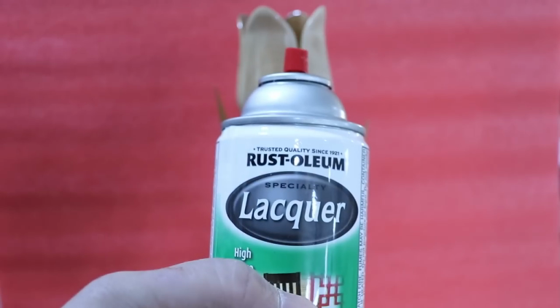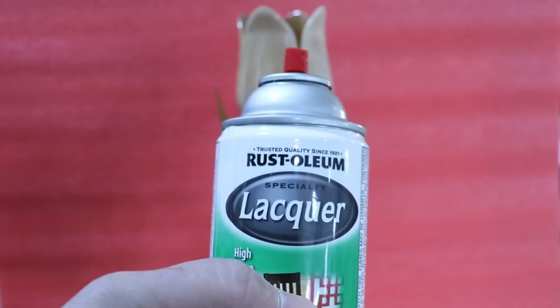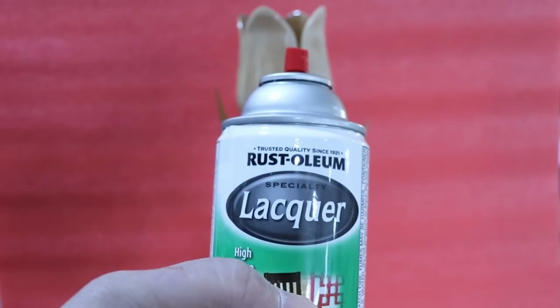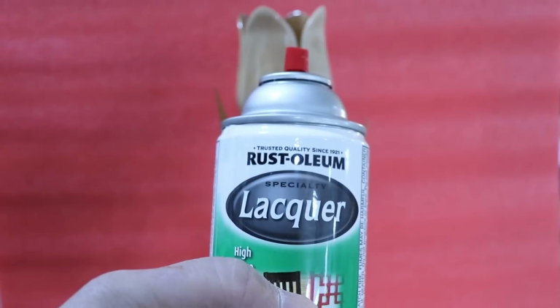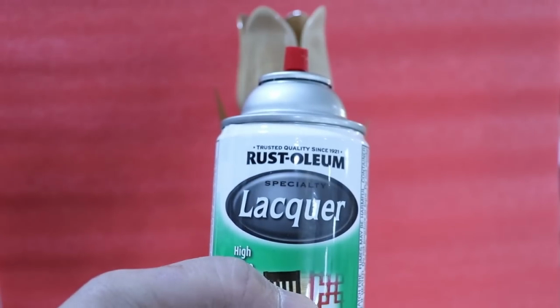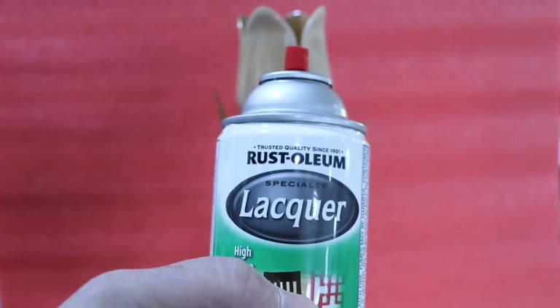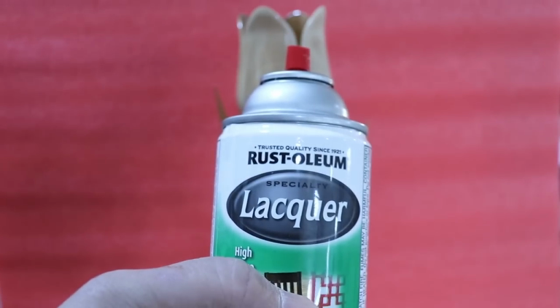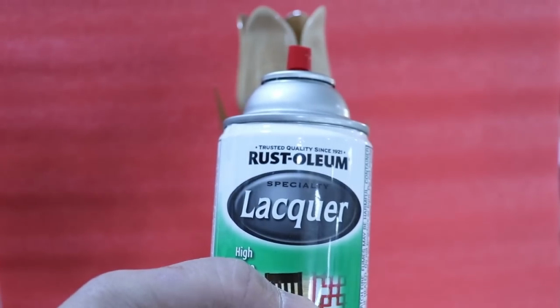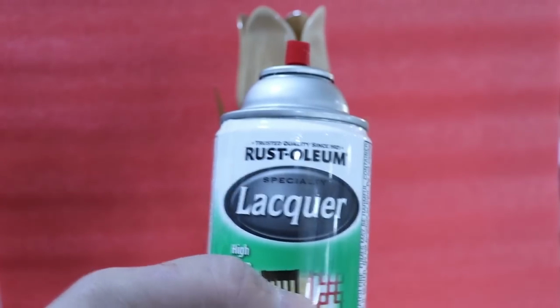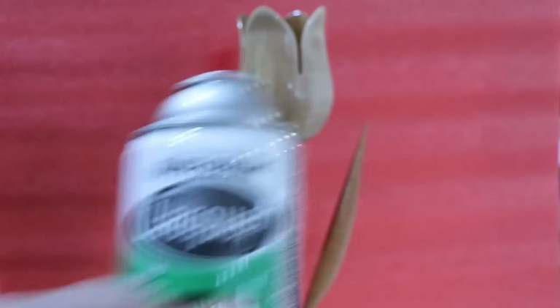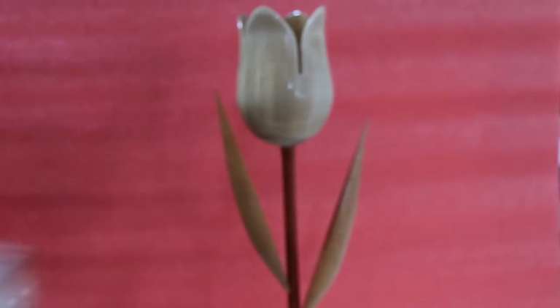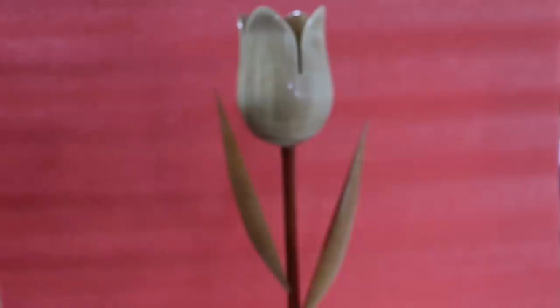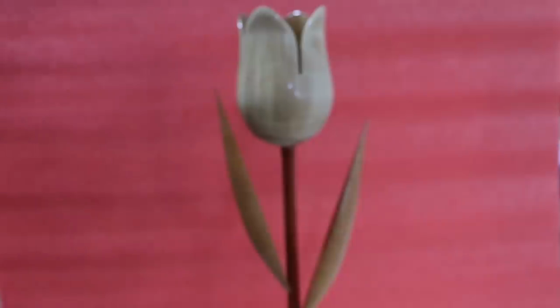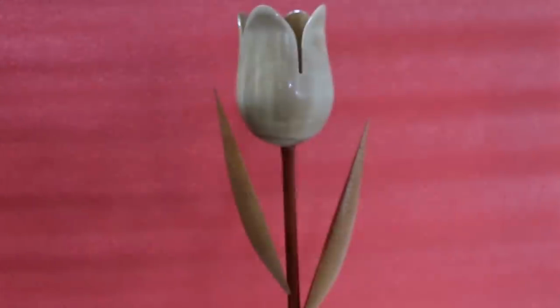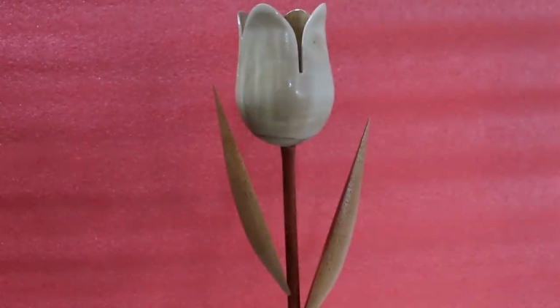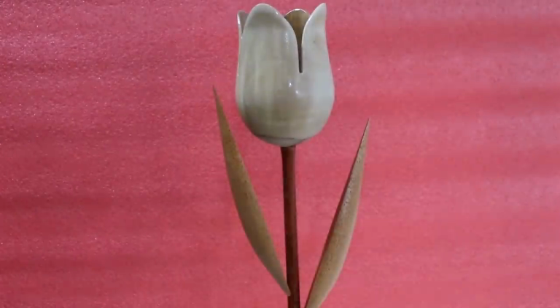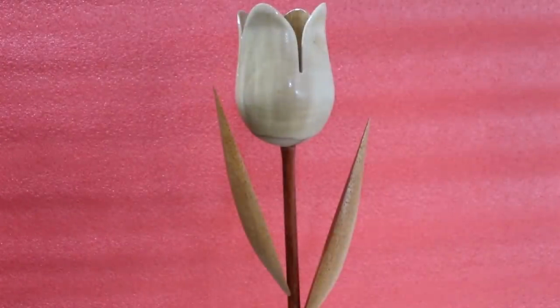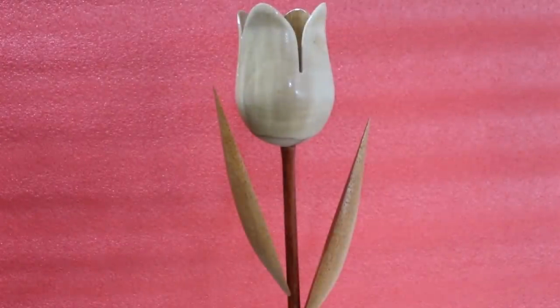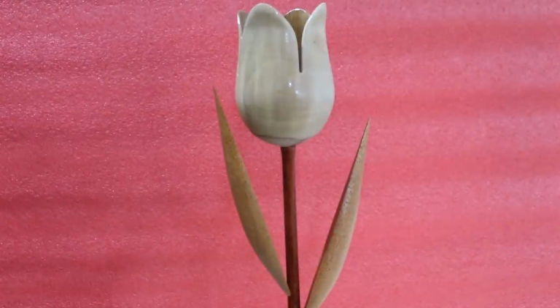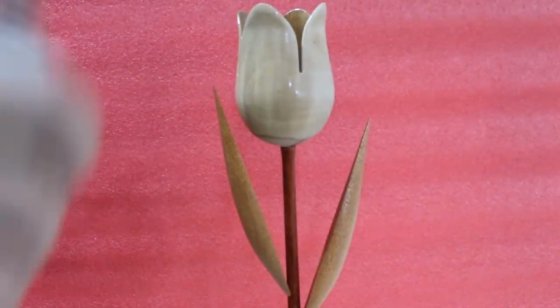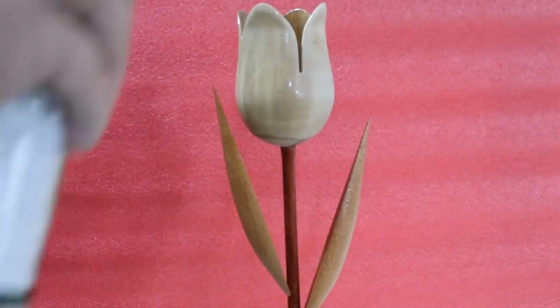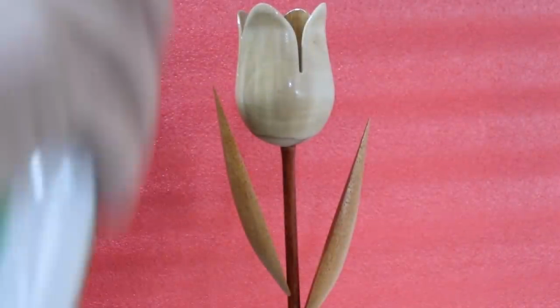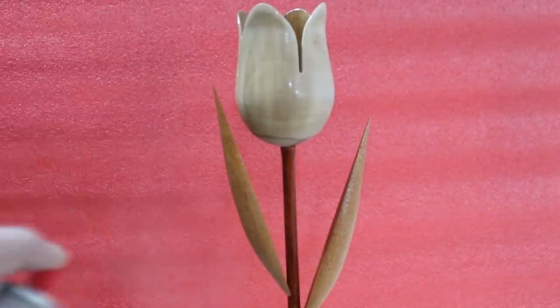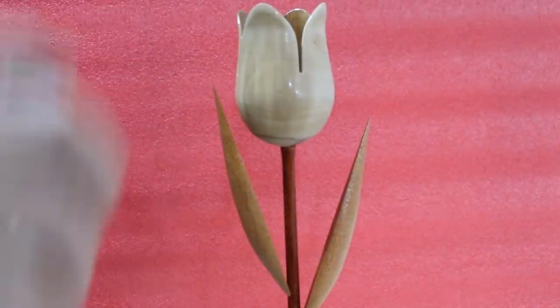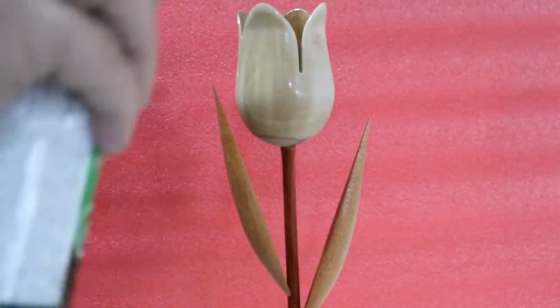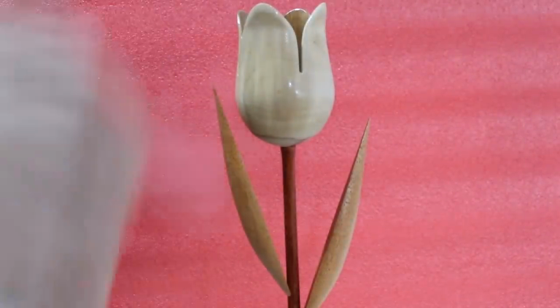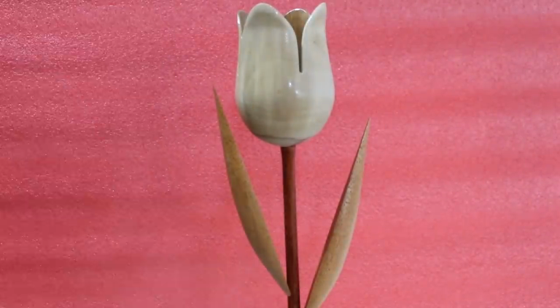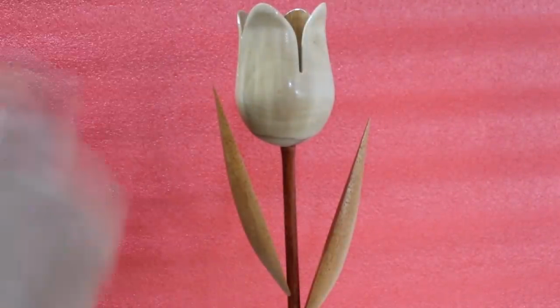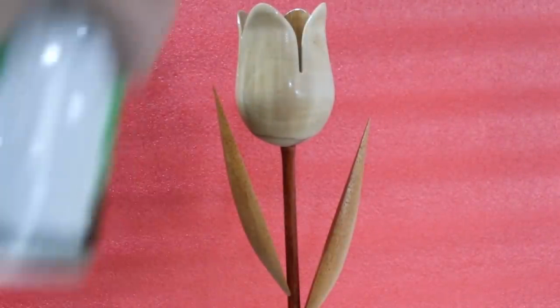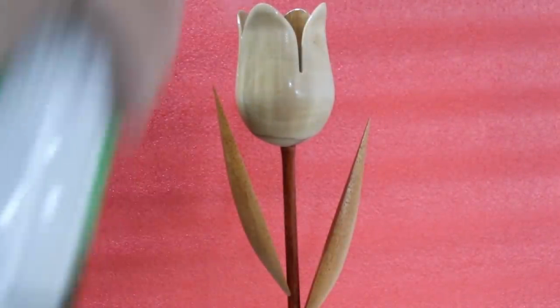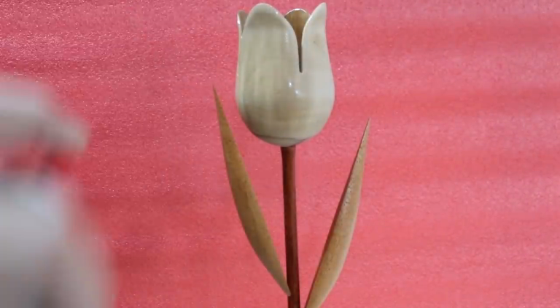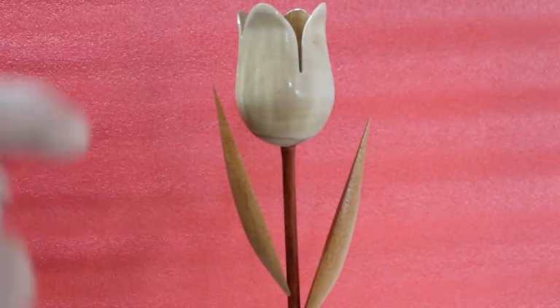I gave this five coats of Rust-Oleum clear lacquer to finish it off, and it seemed to work pretty well.